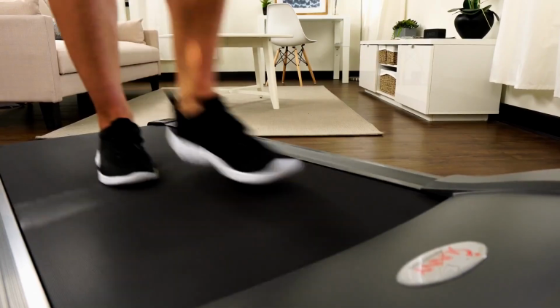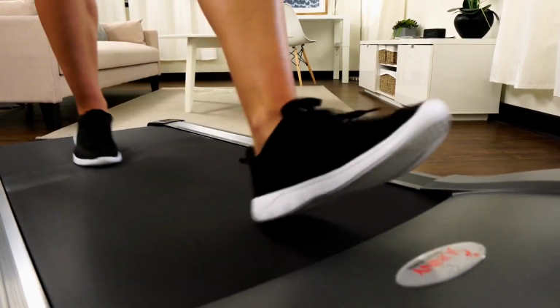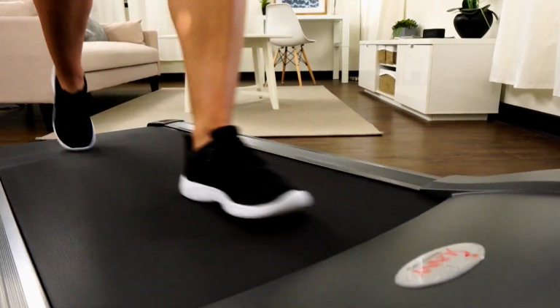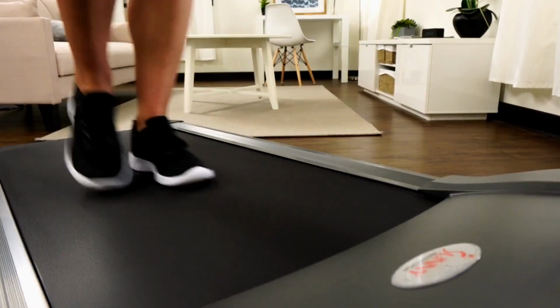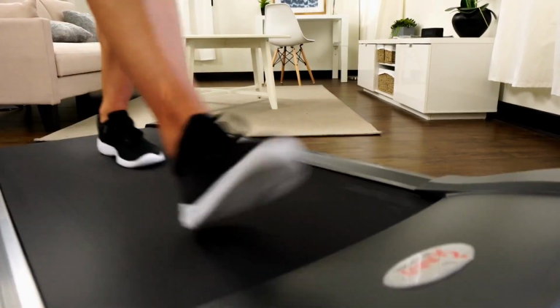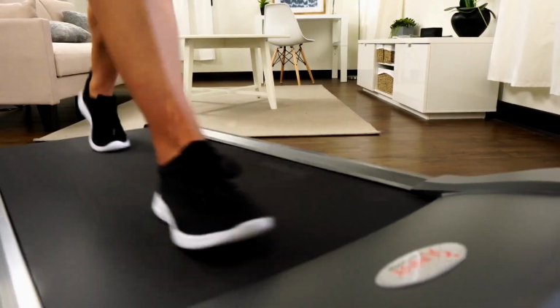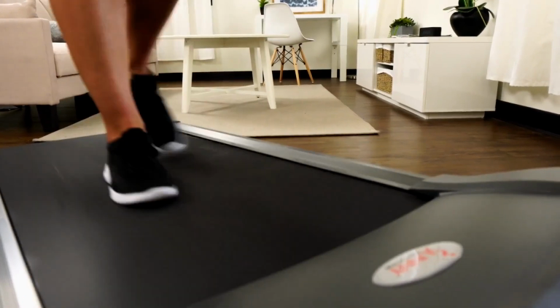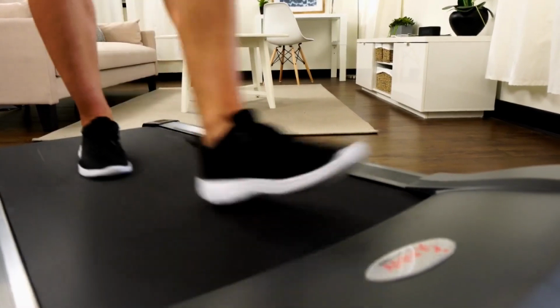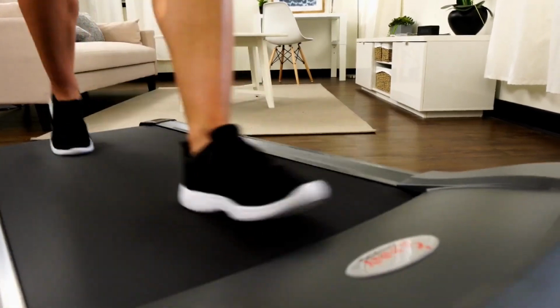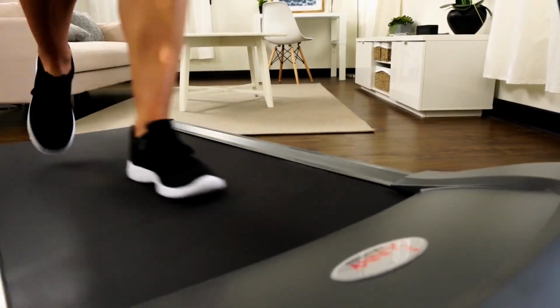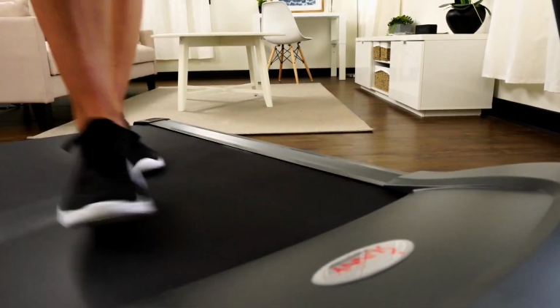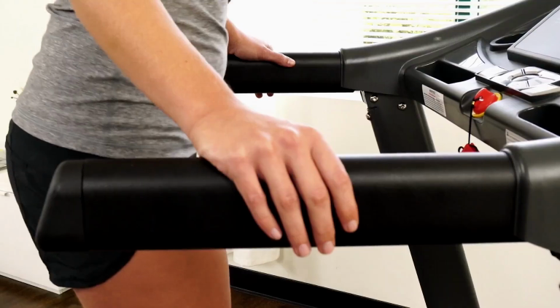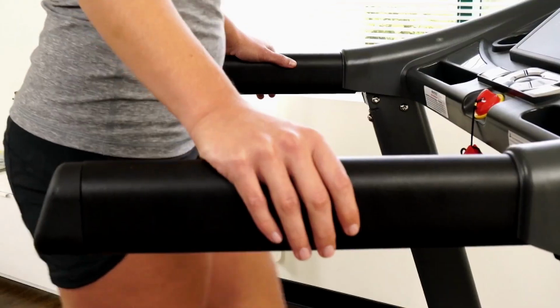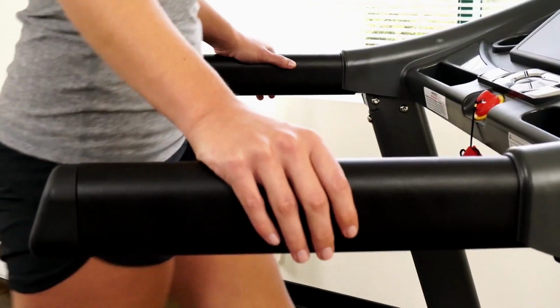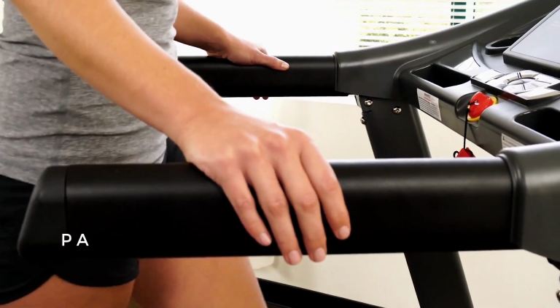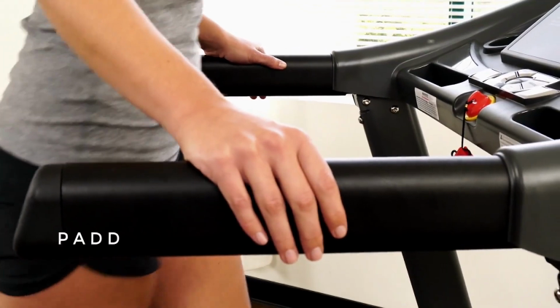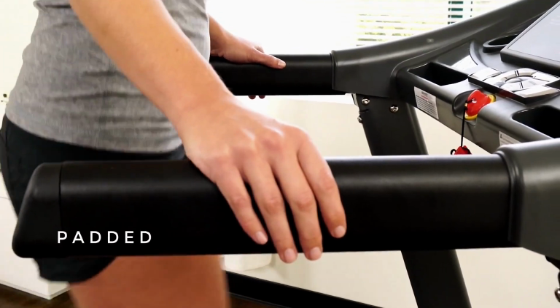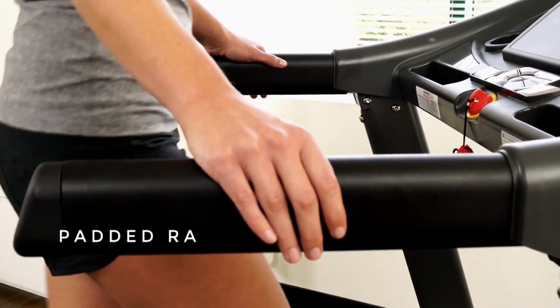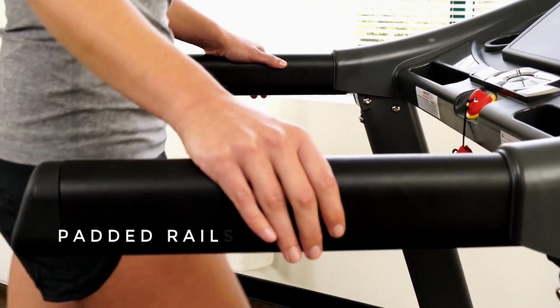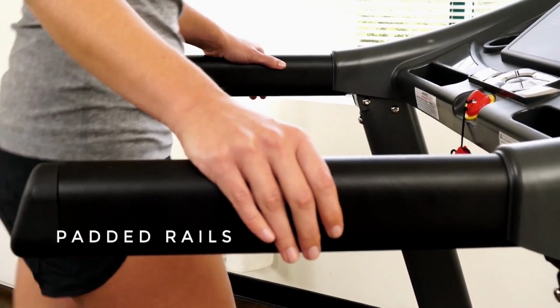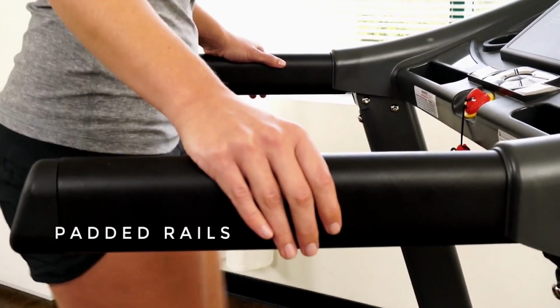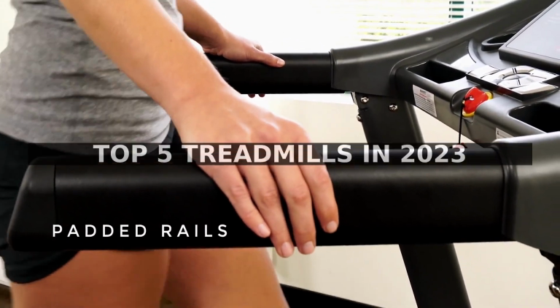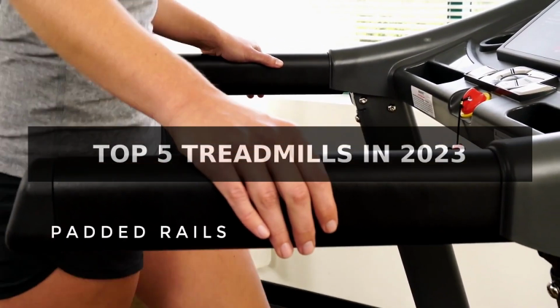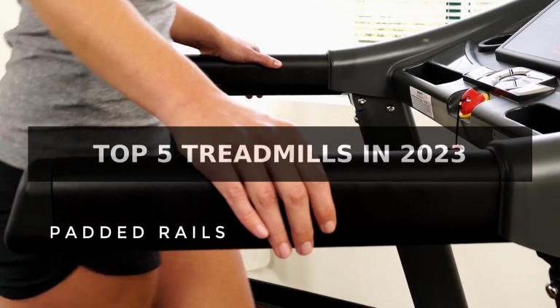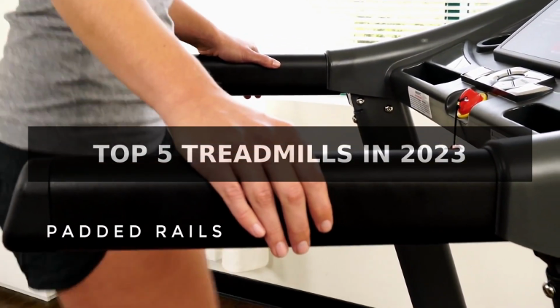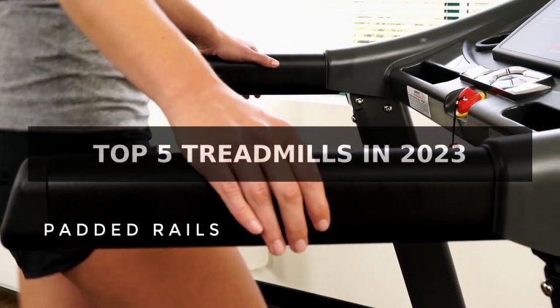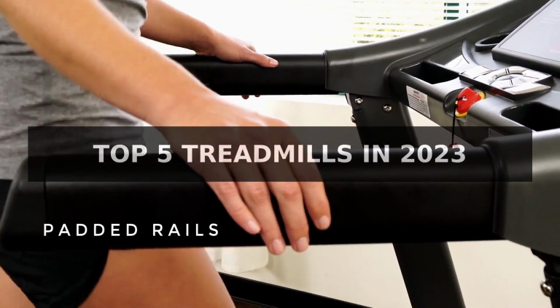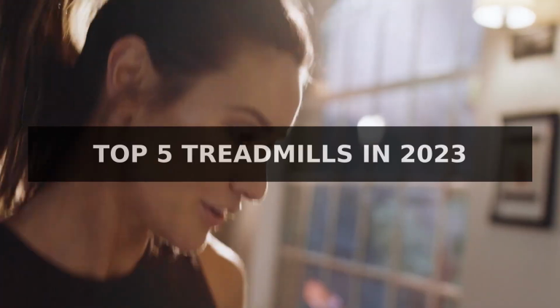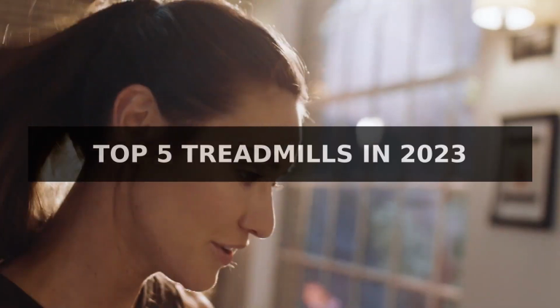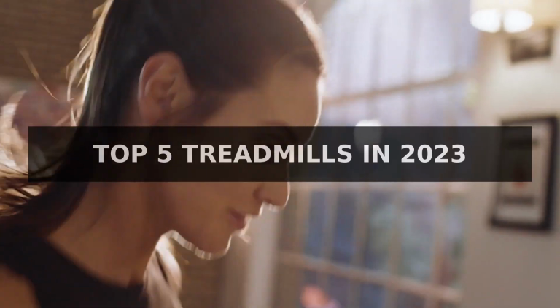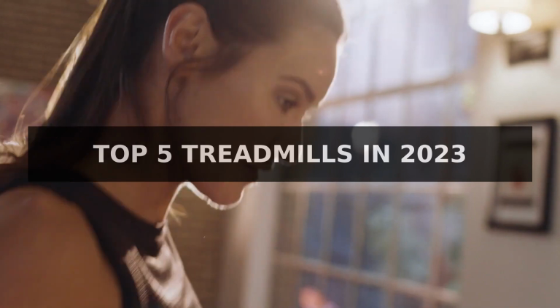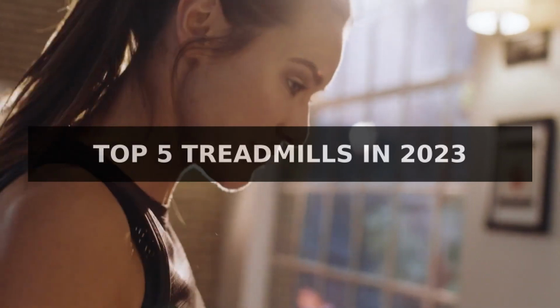Welcome back to the Tech Frontier. Today we're reviewing the top 5 treadmills for 2023.